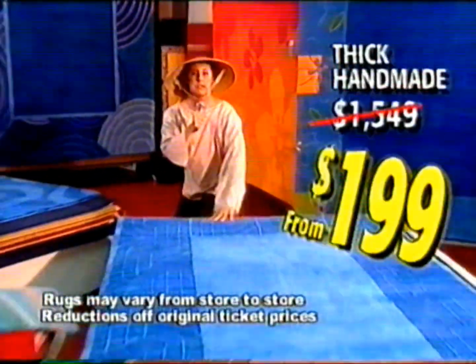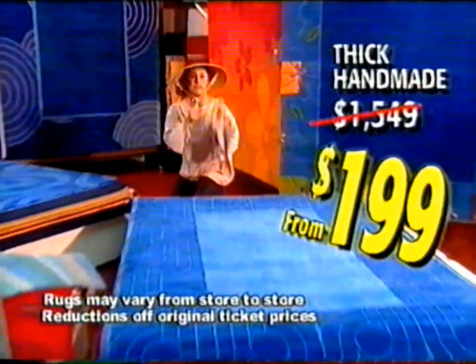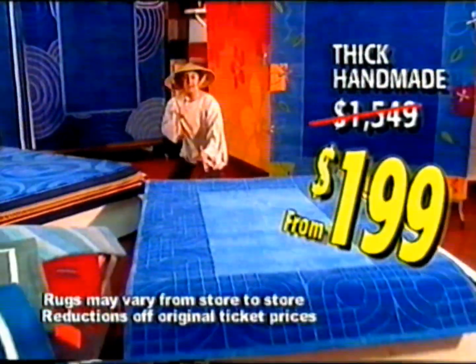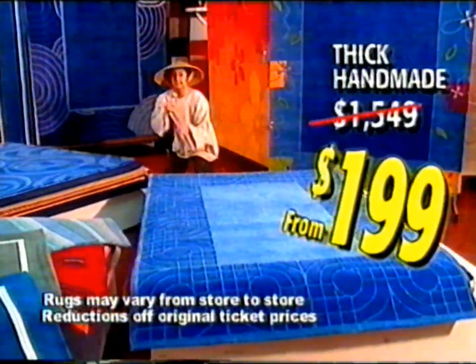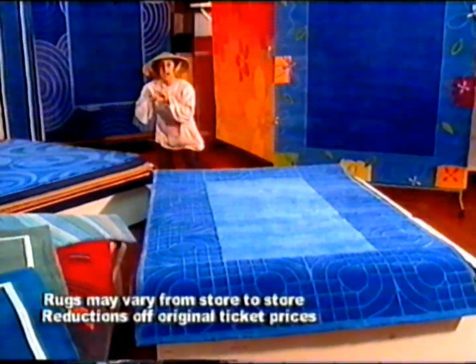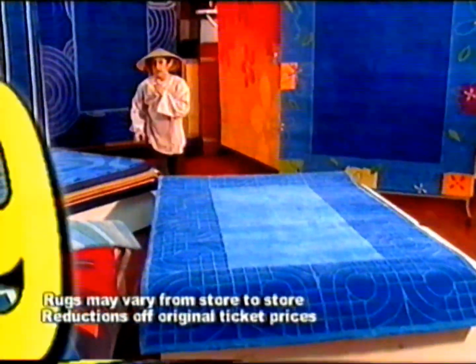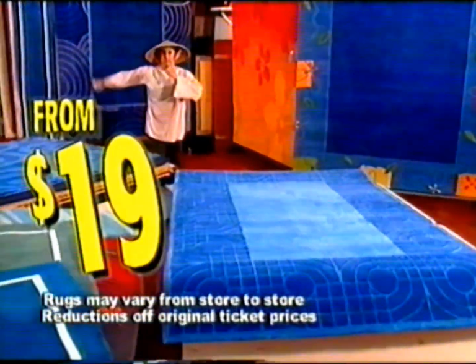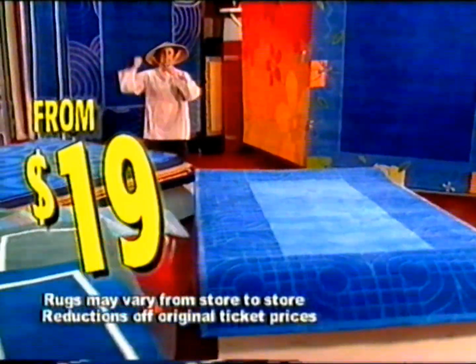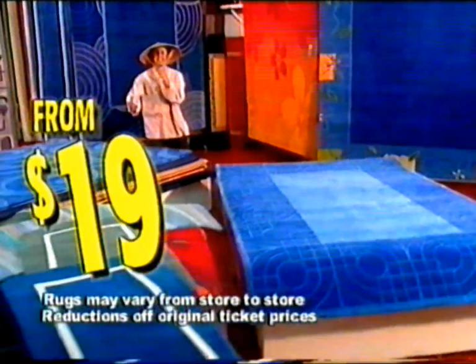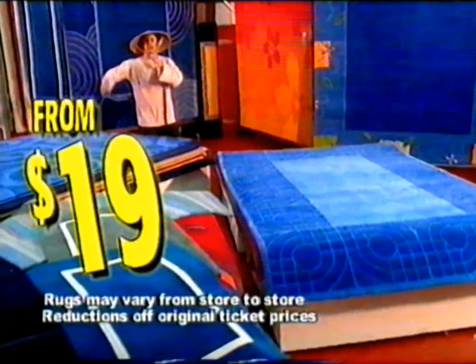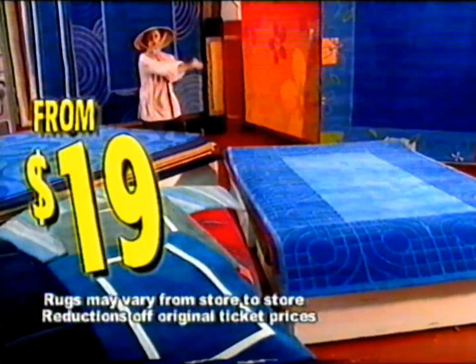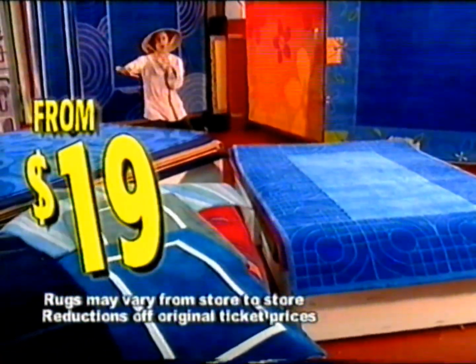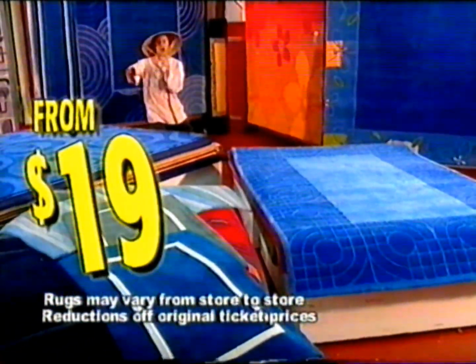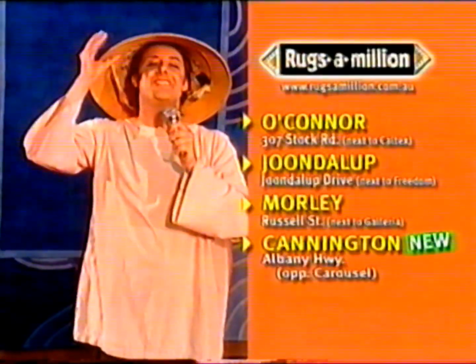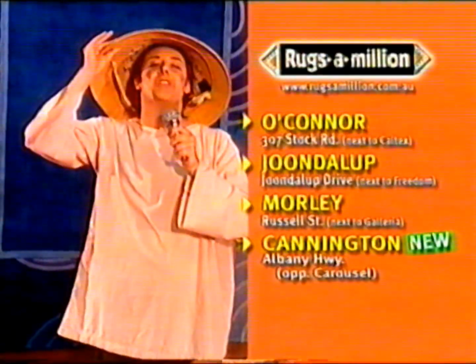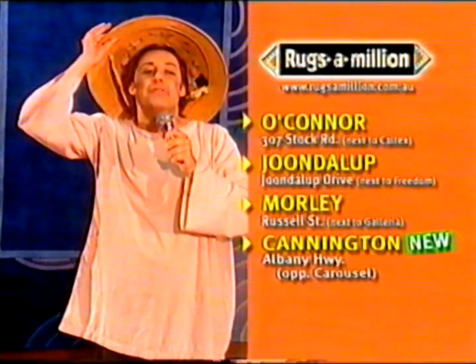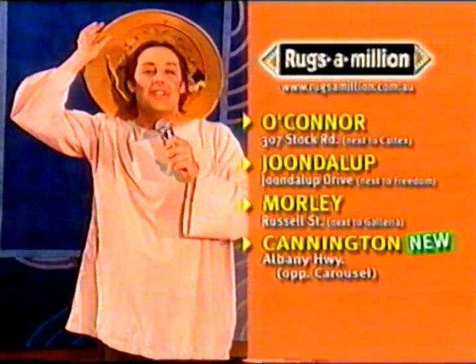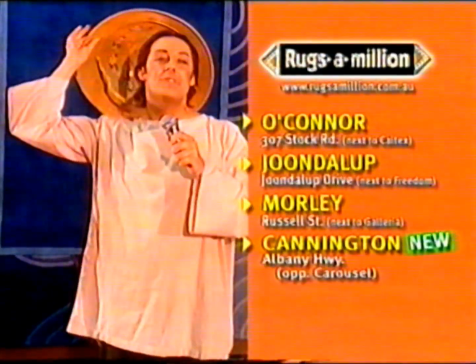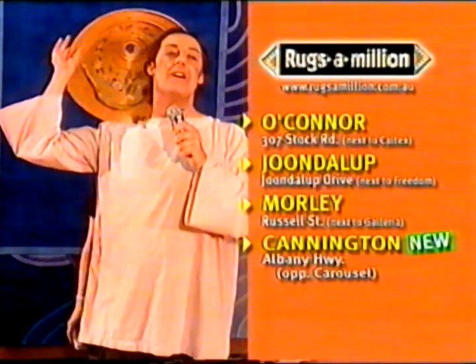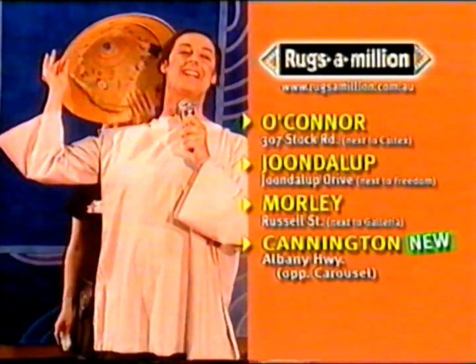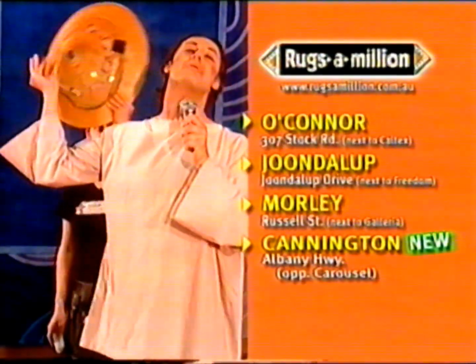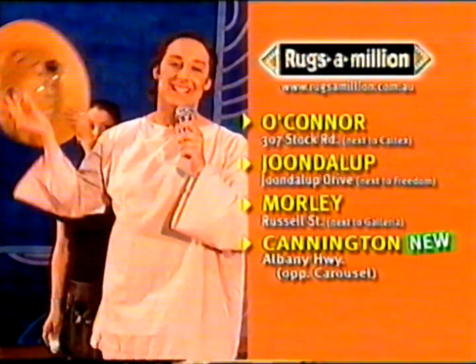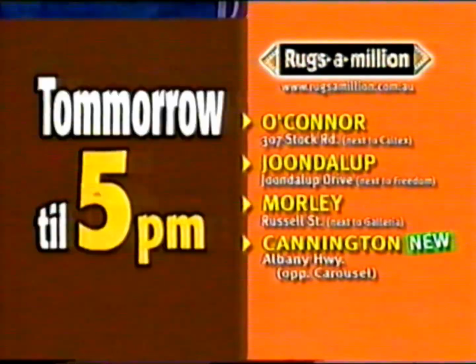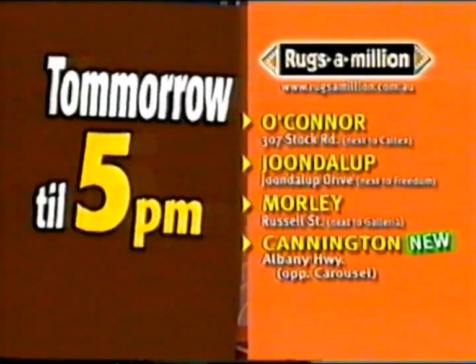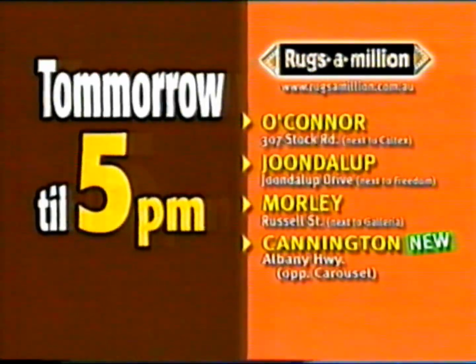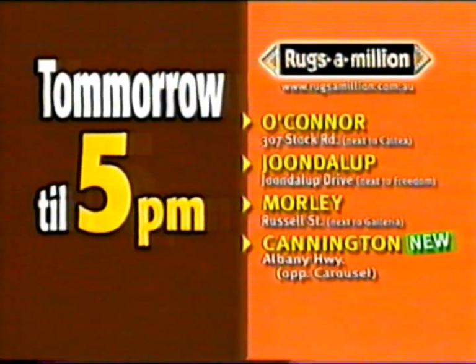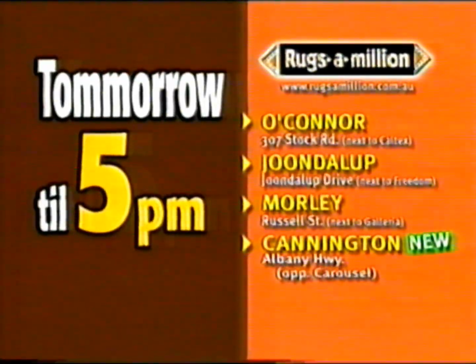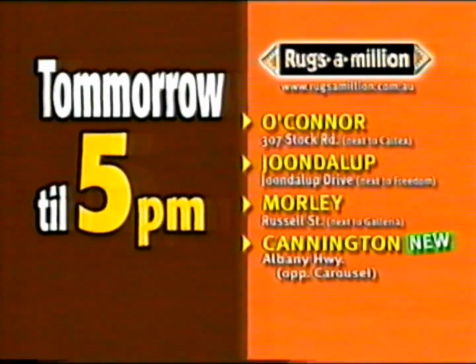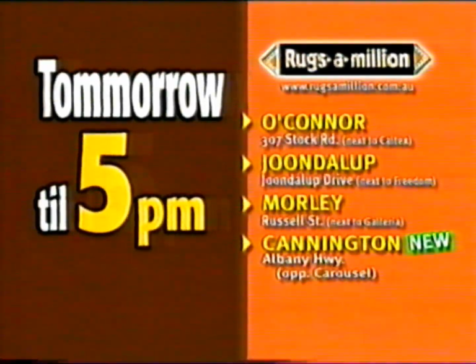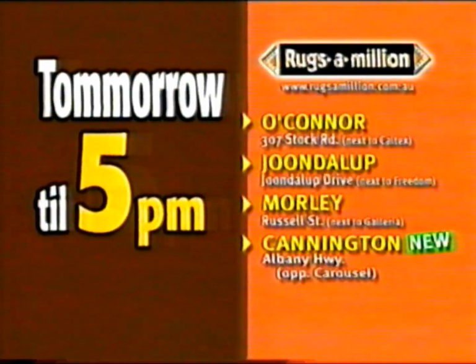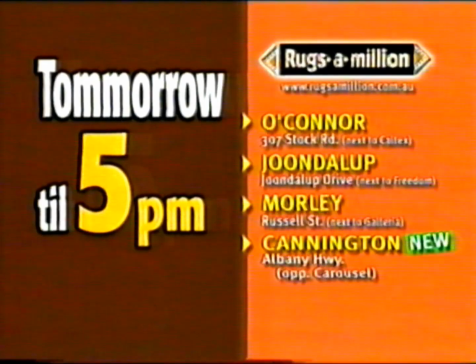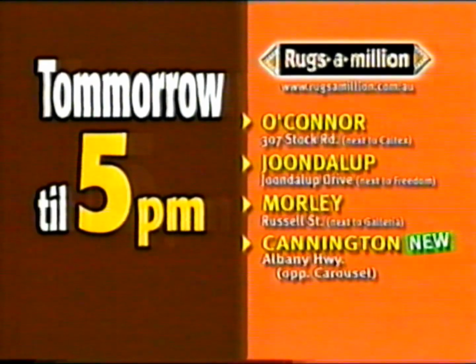From $1.99, from $19 — these designer rugs will sell like crazy at these prices. Rugs a Million. Be quick.